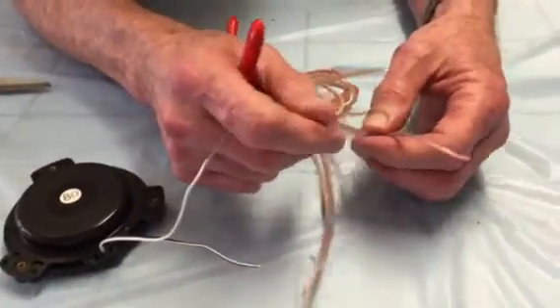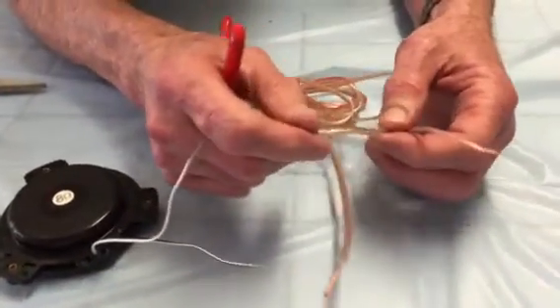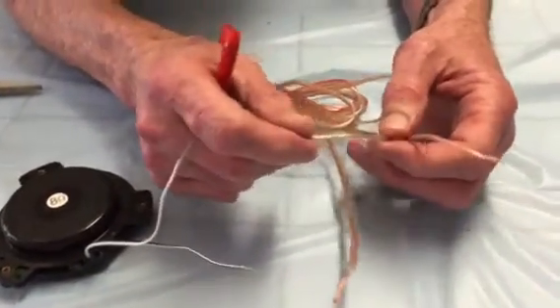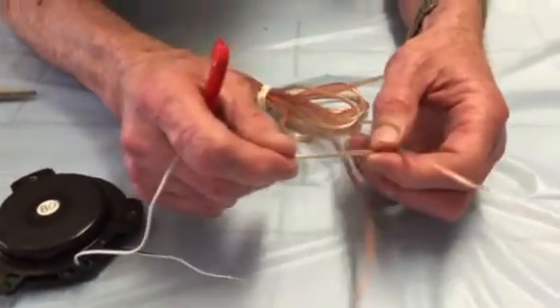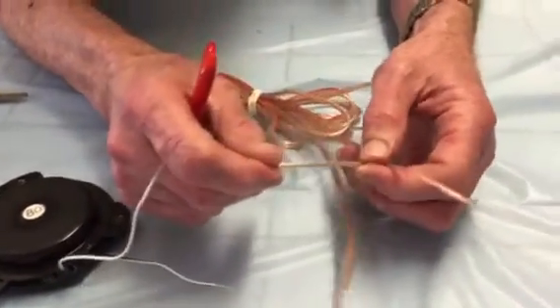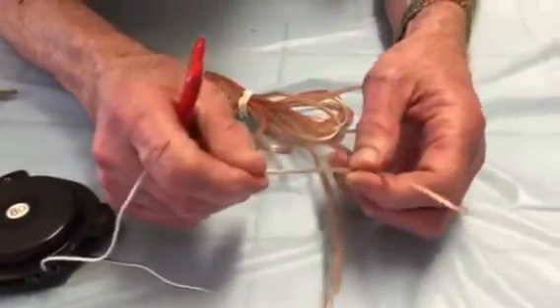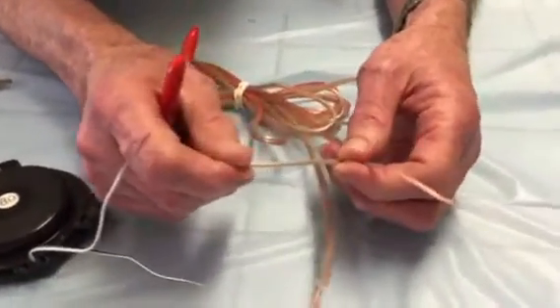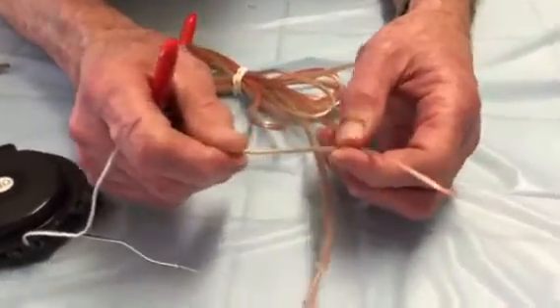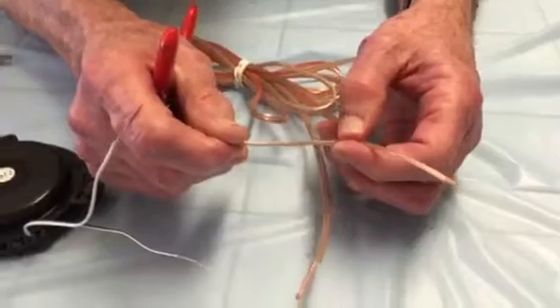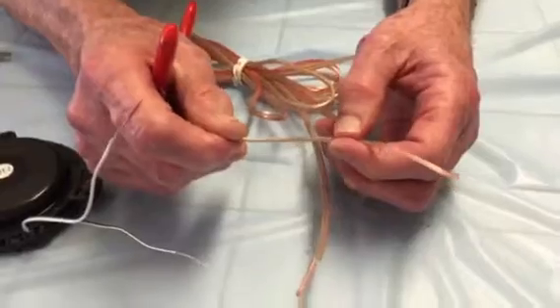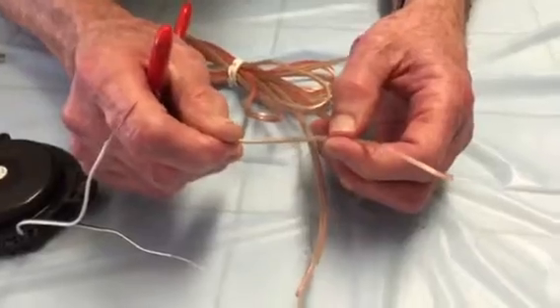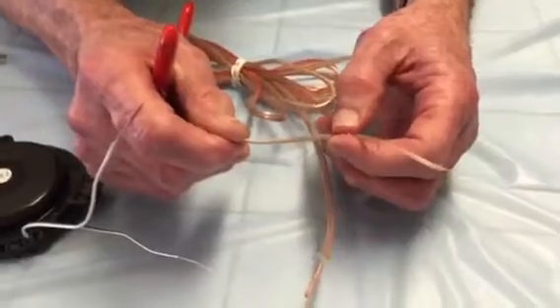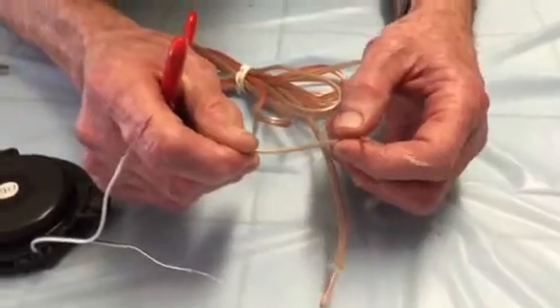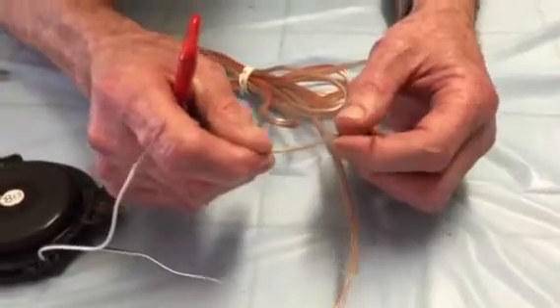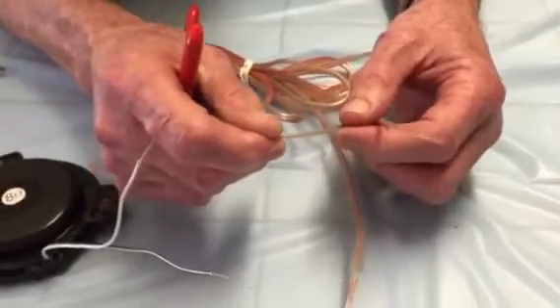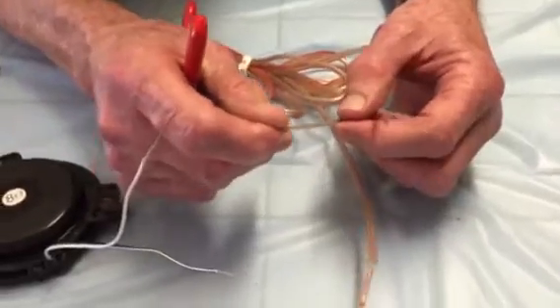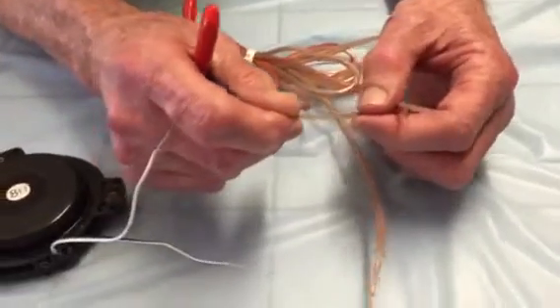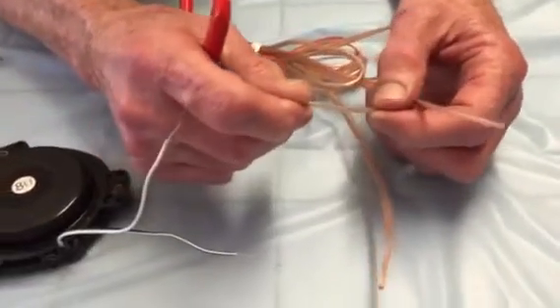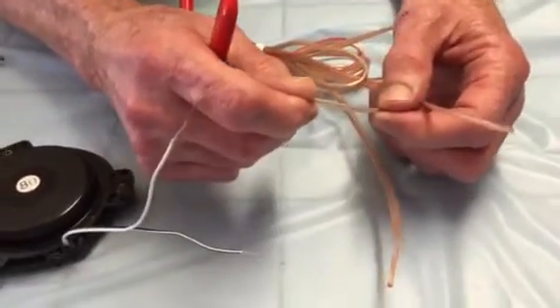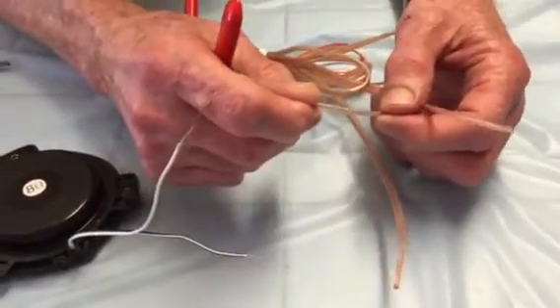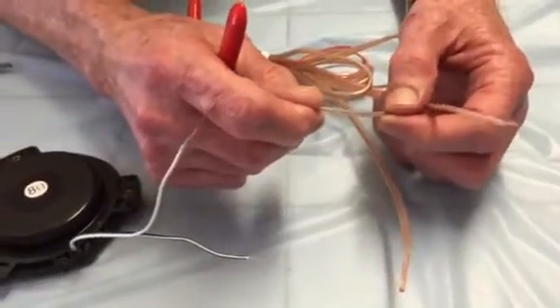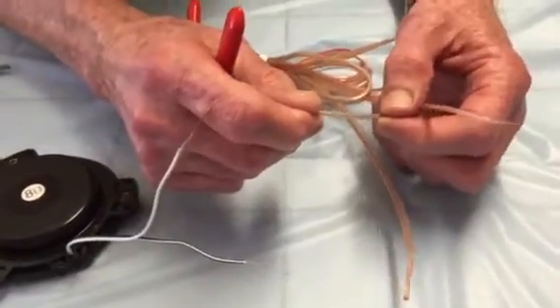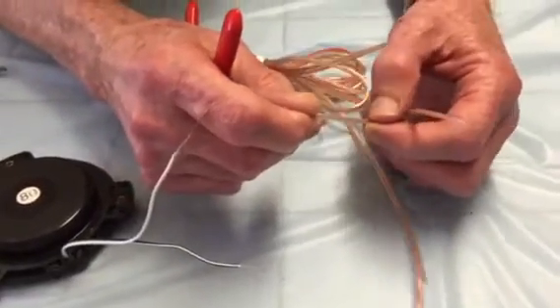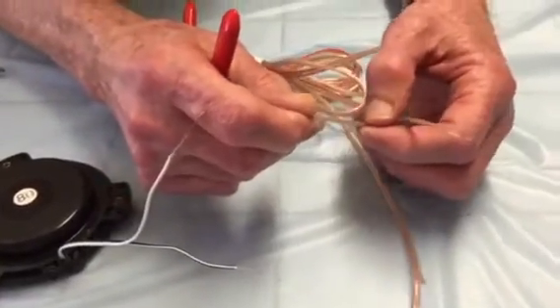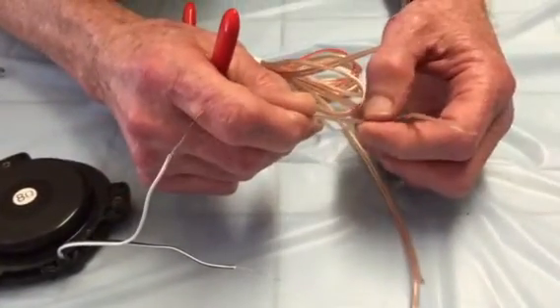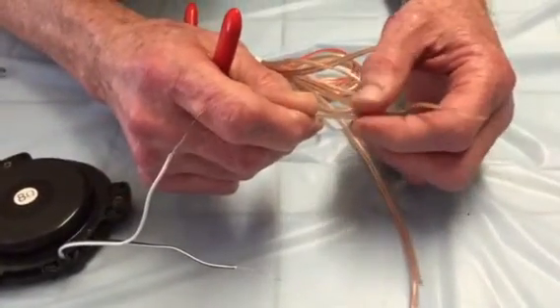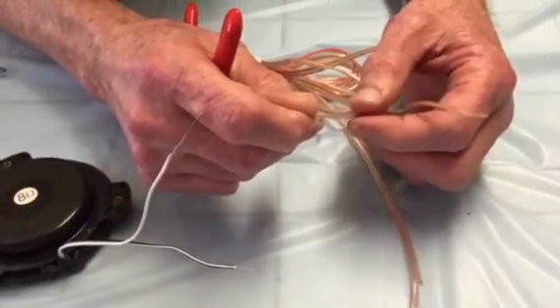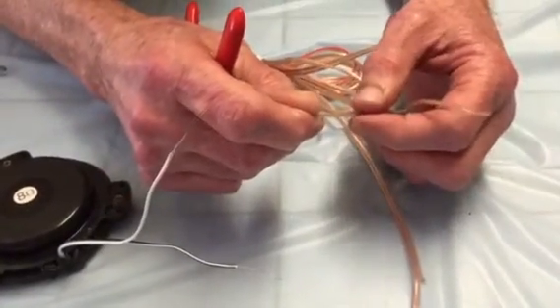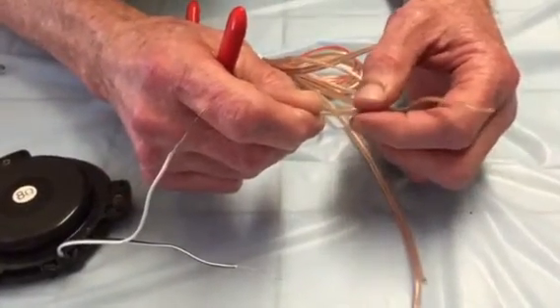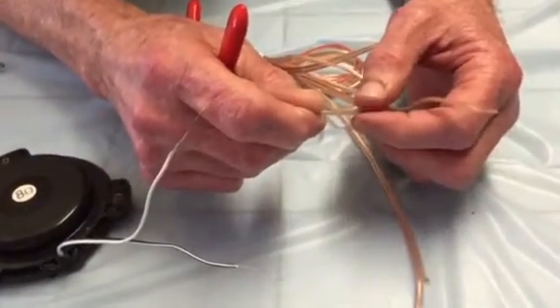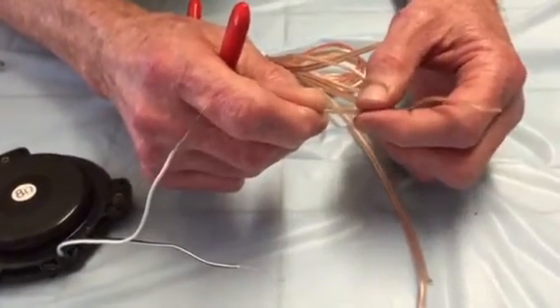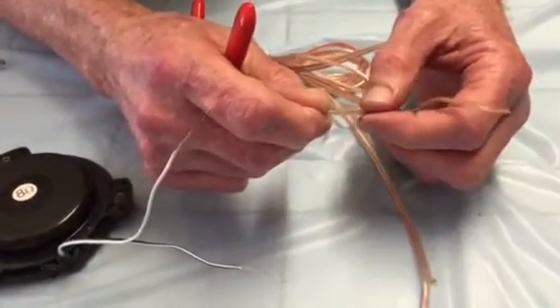The puck end you make about two inches because you need some room to work with when you connect it with the puck.